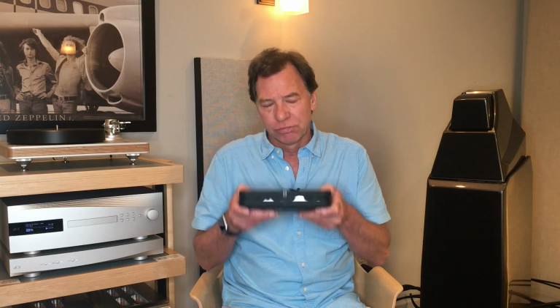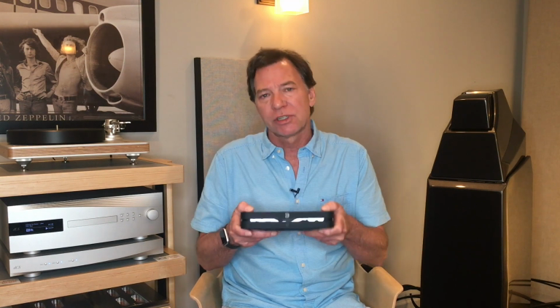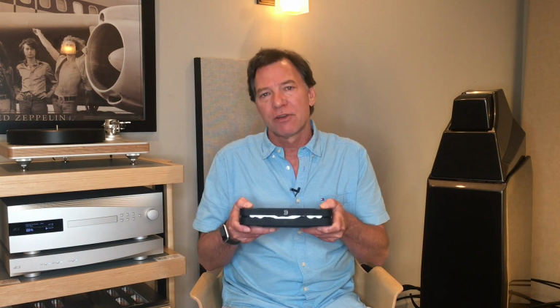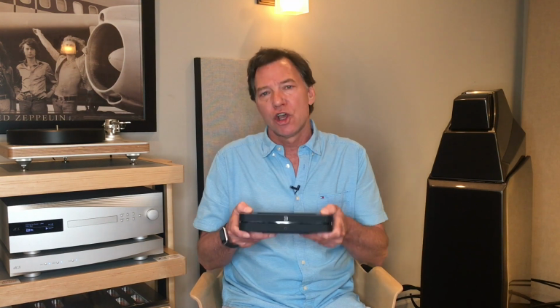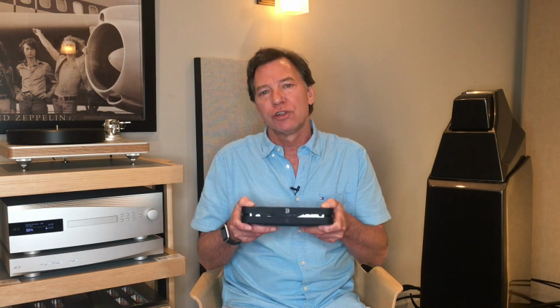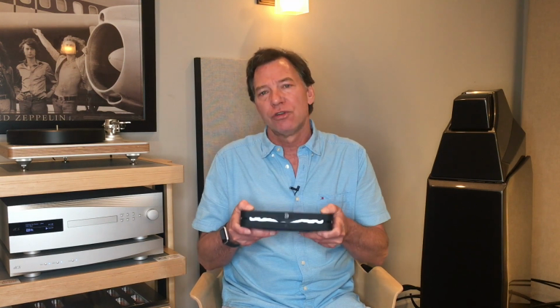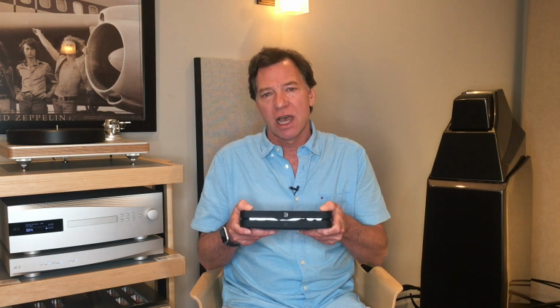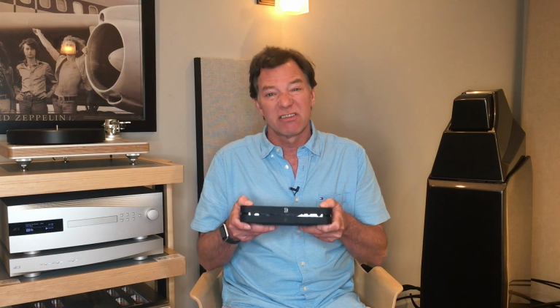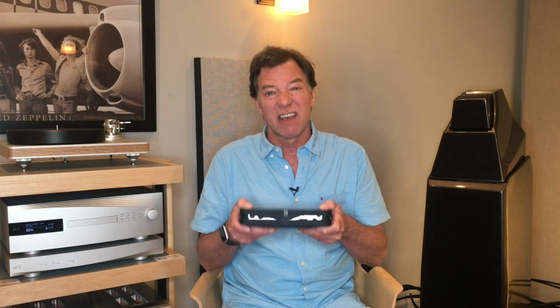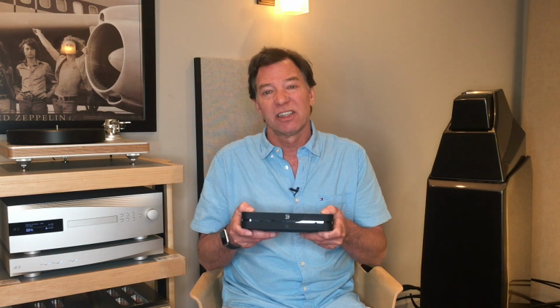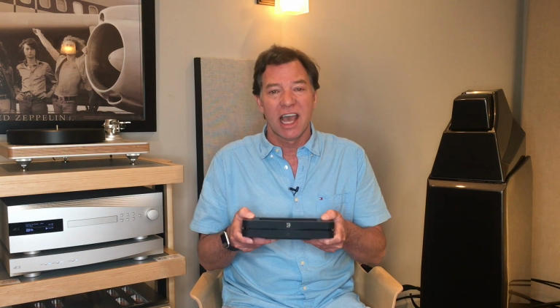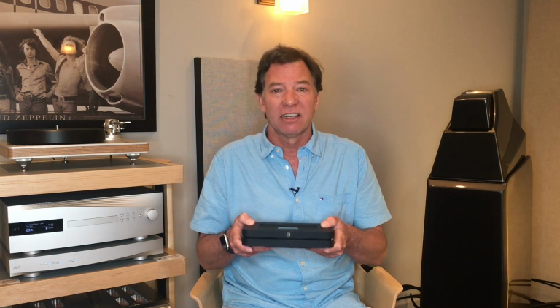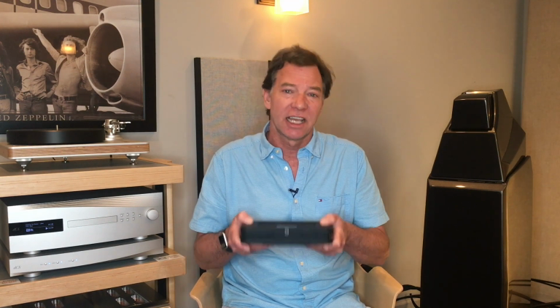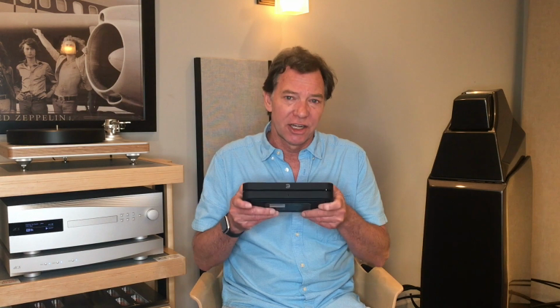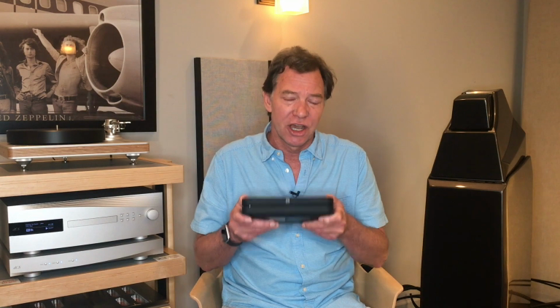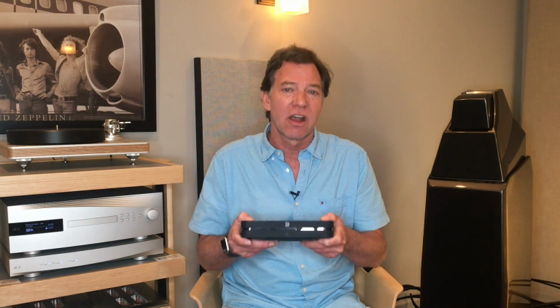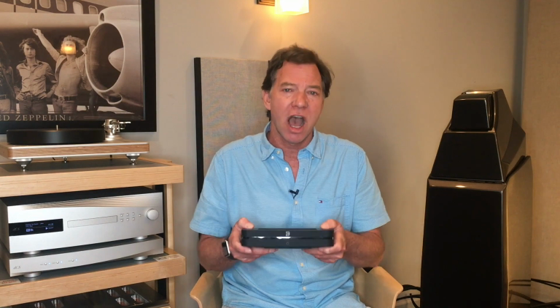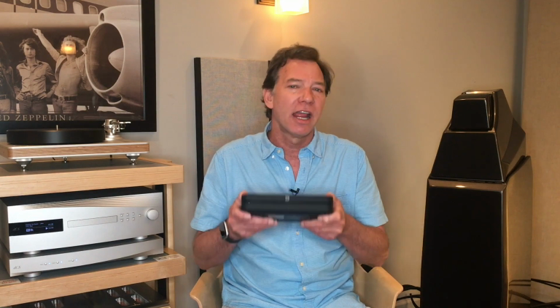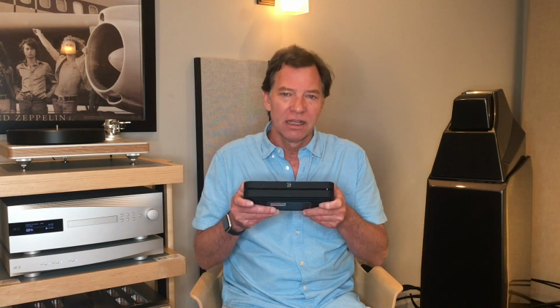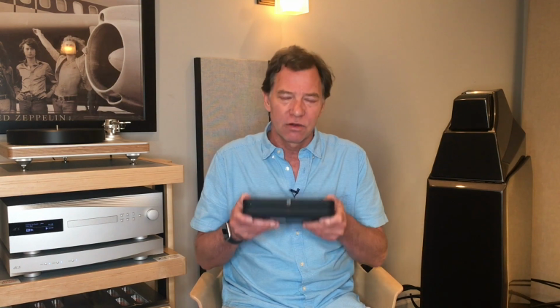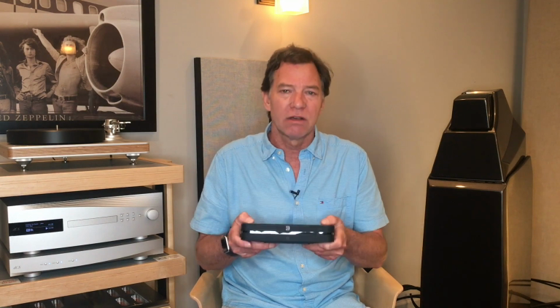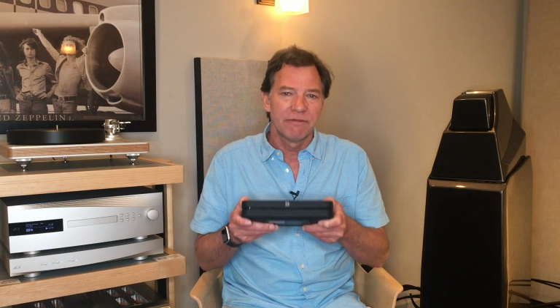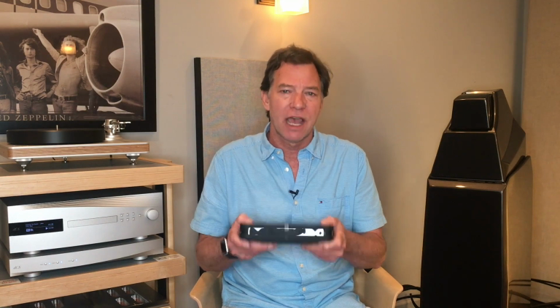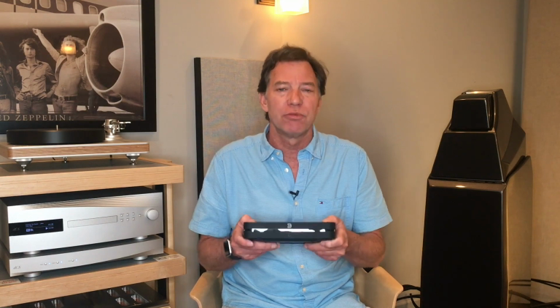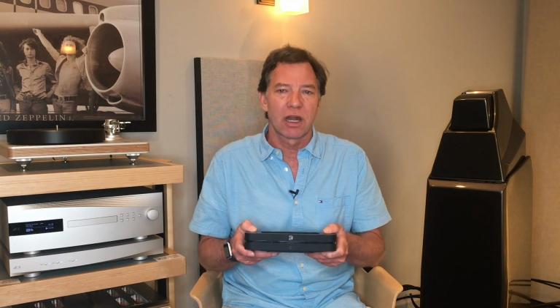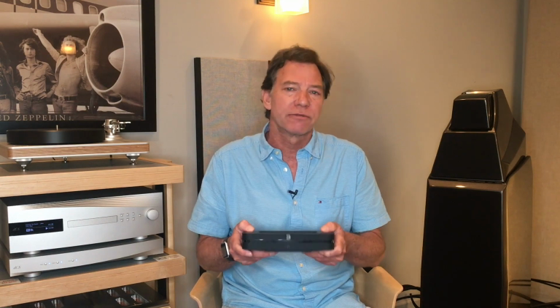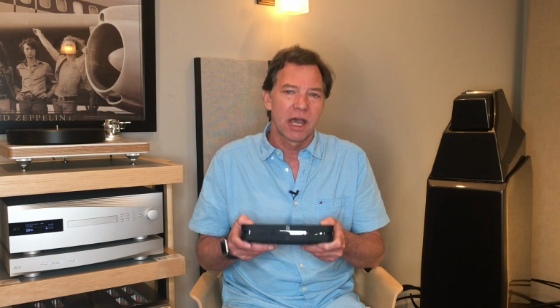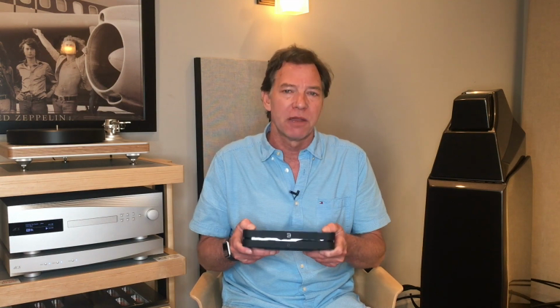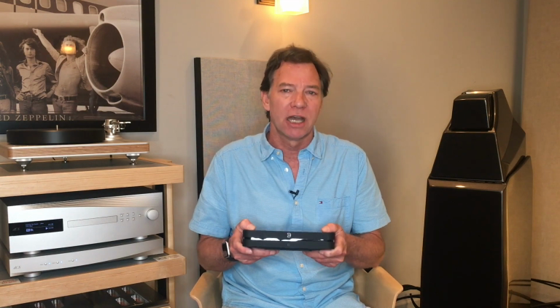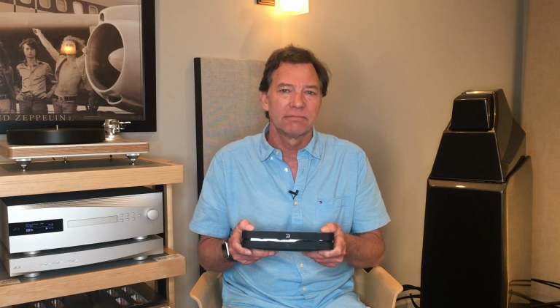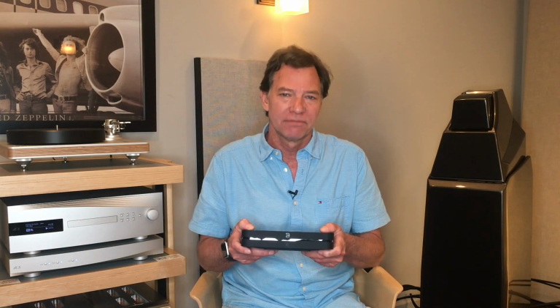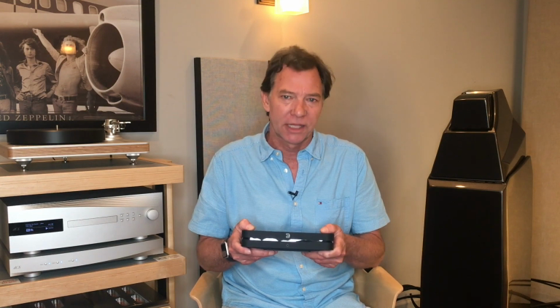The Bluesound Node 2i is definitely that — another high quality value product from HiFi Buys. Thank you.